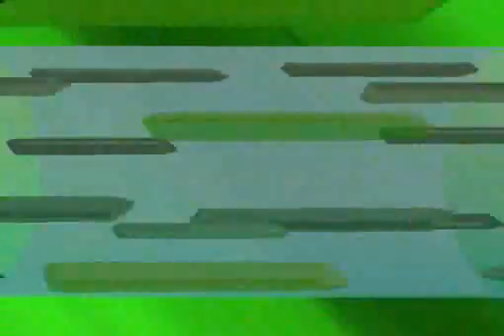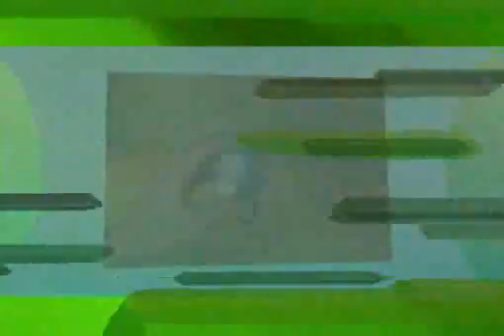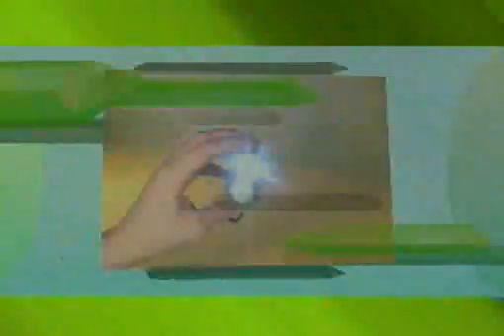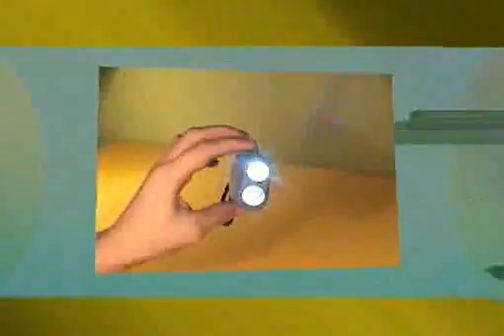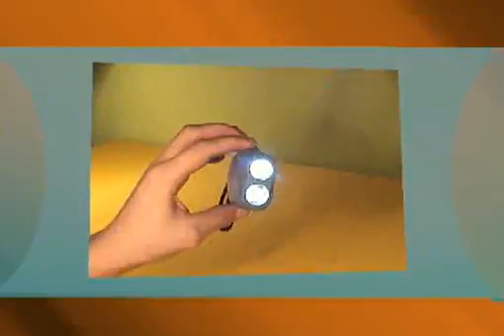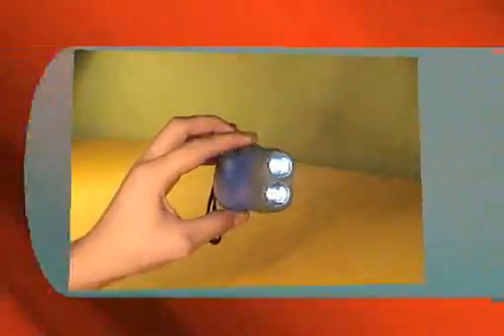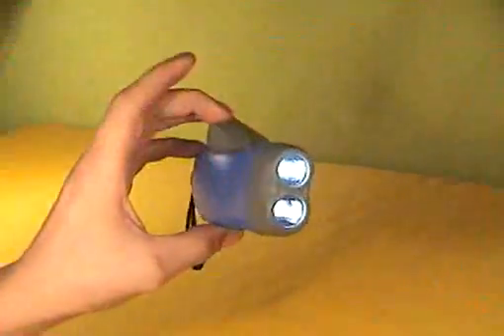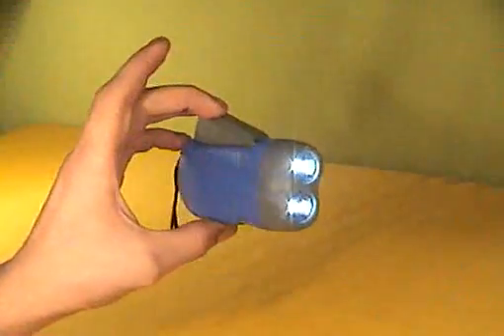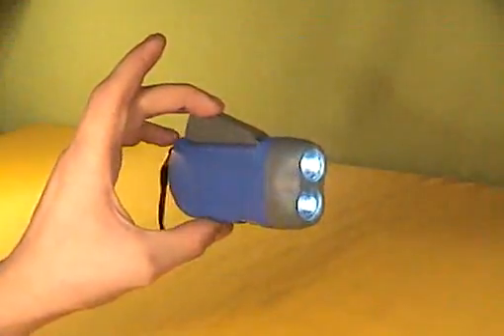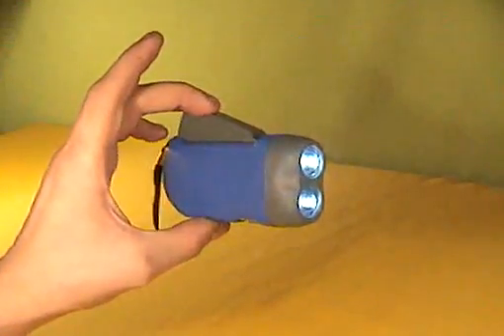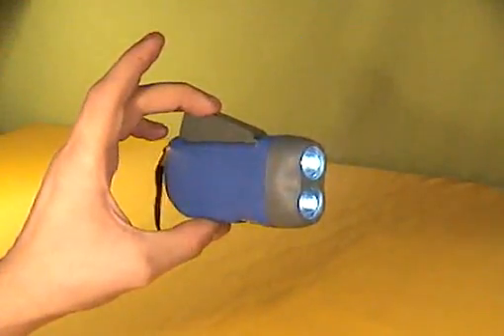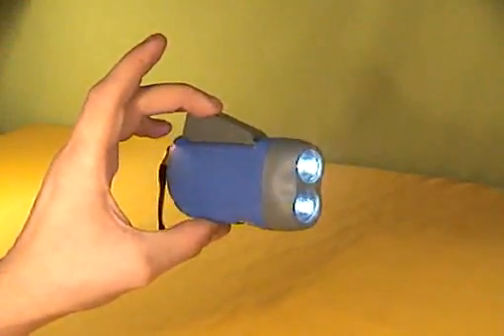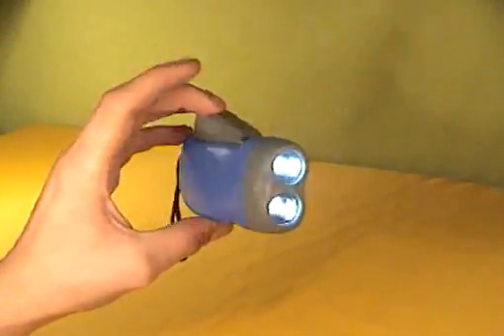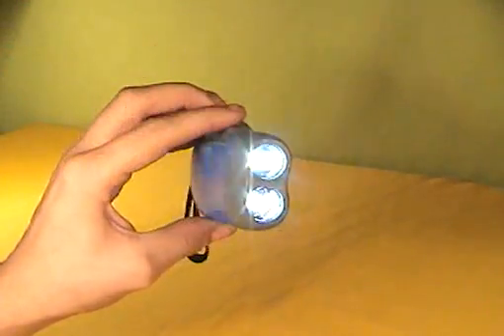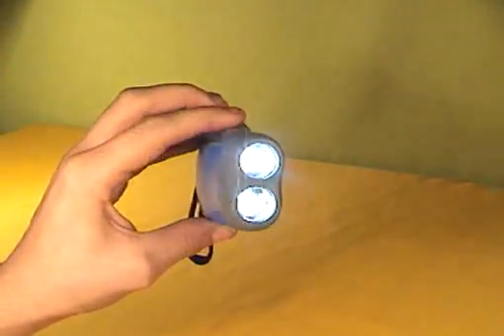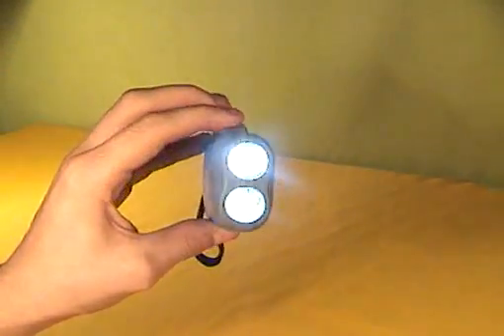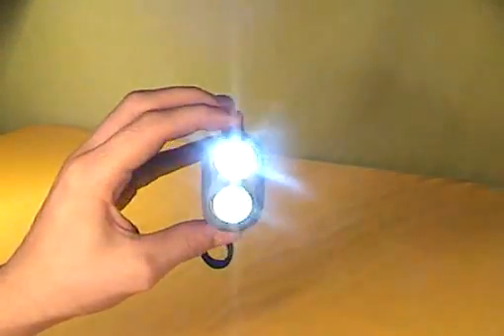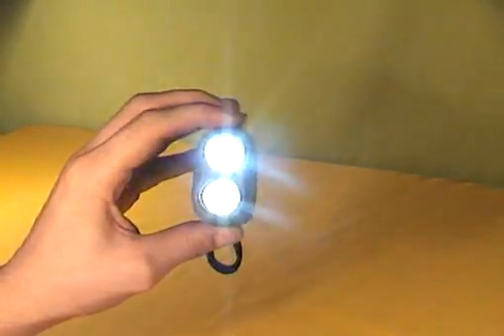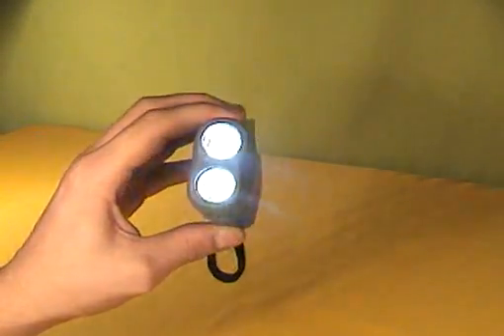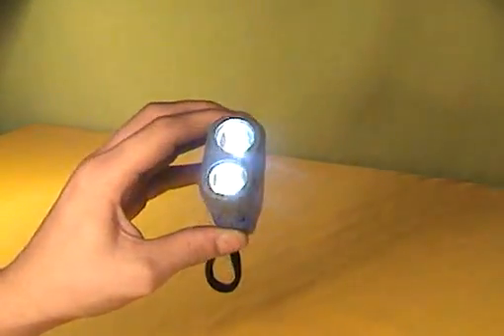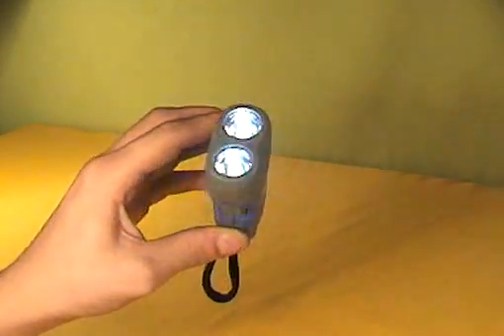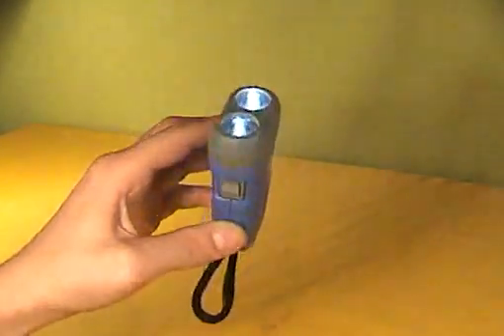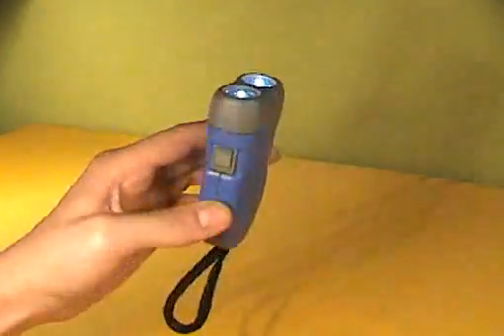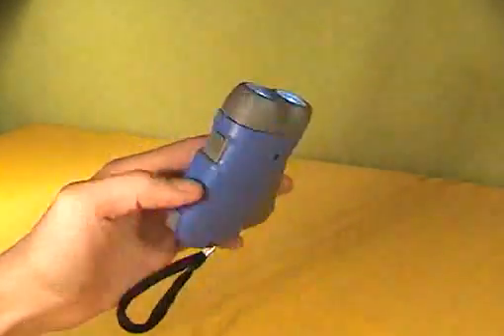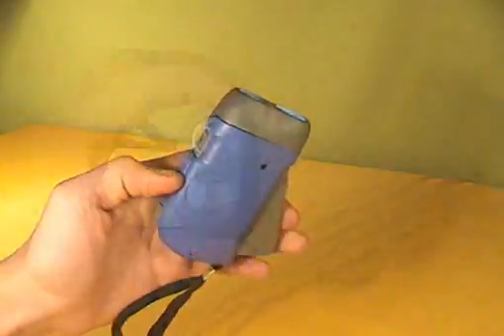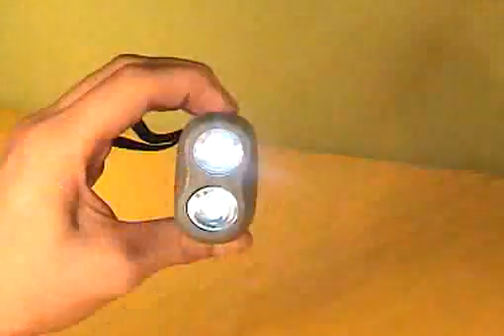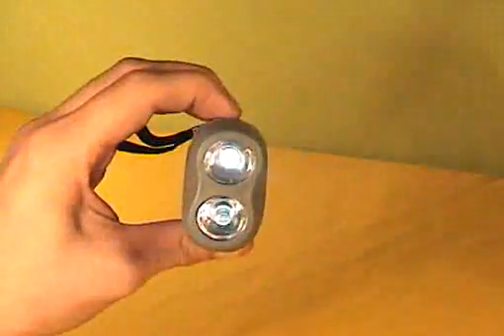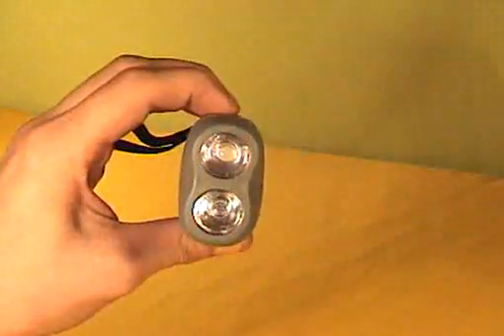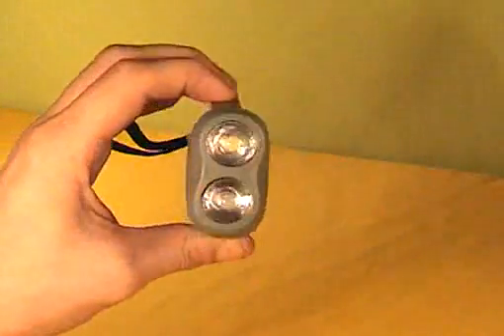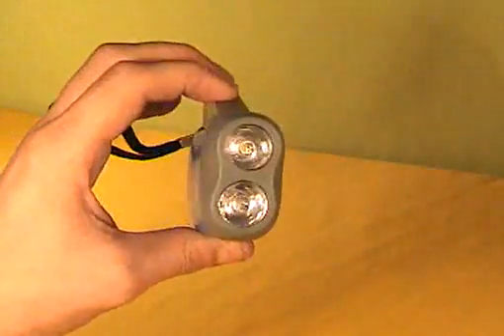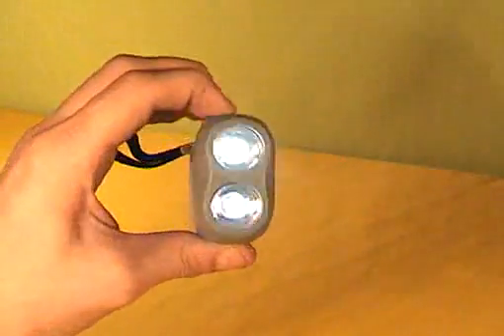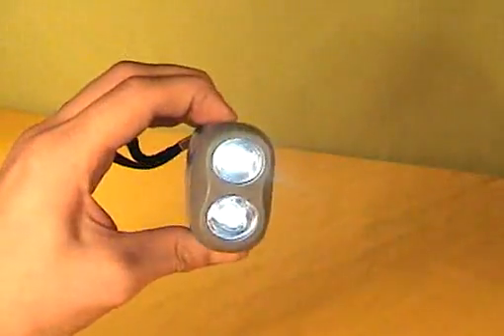Have you ever wanted to have night vision goggles? Well, I'm going to show you how you can make something similar using a hand cranked flashlight.